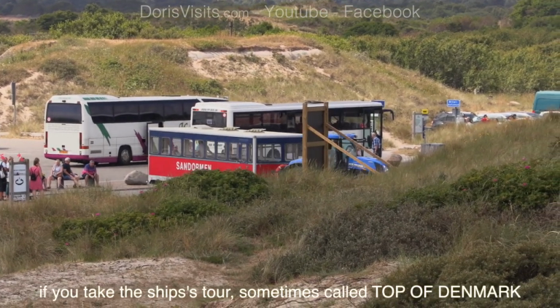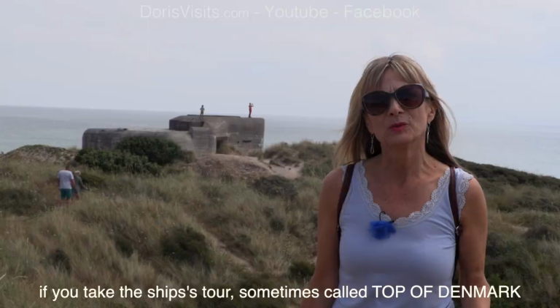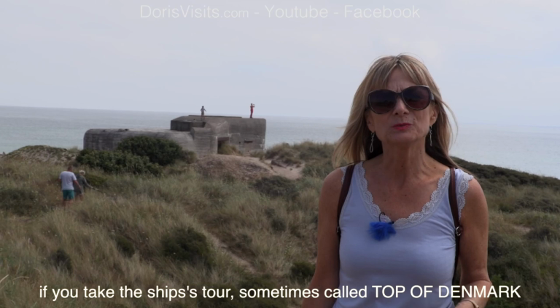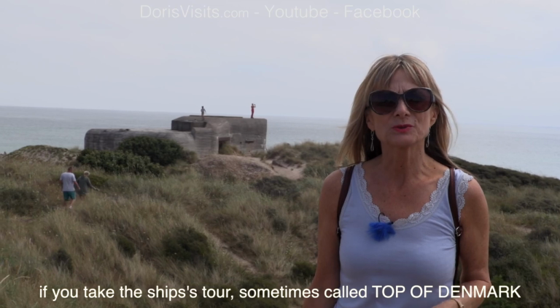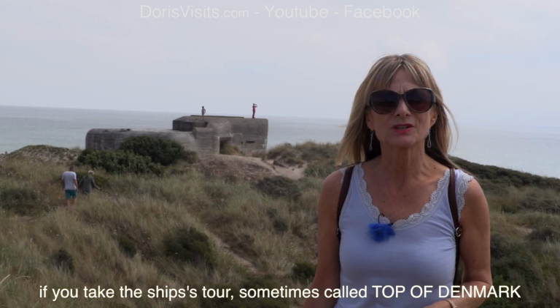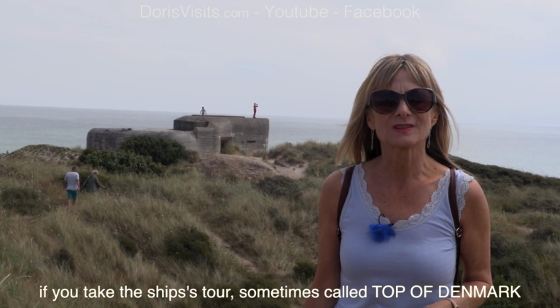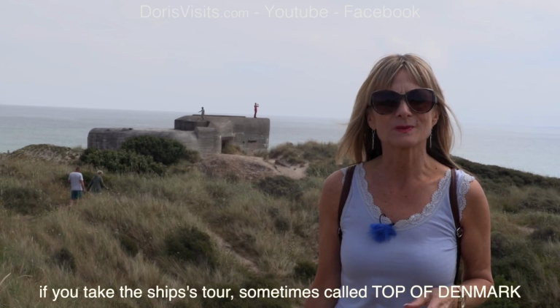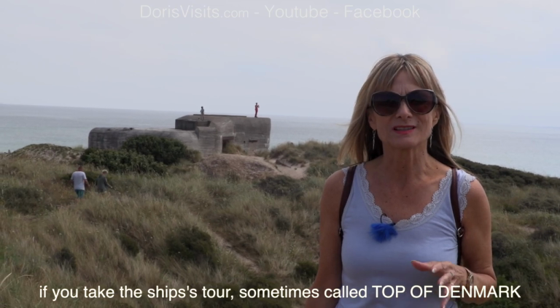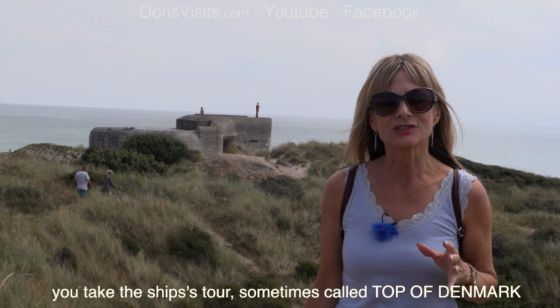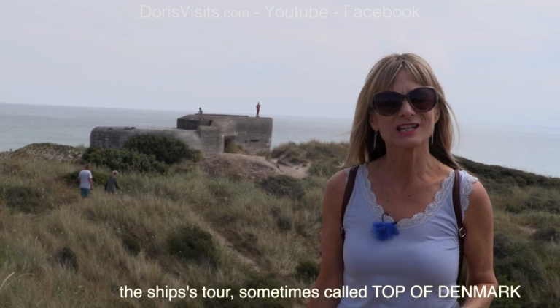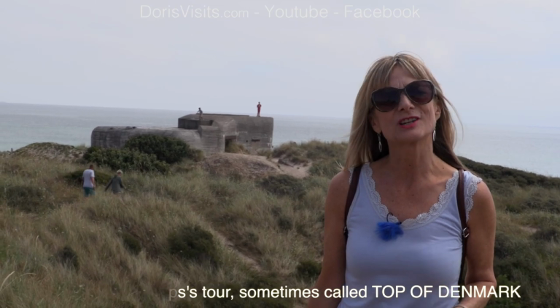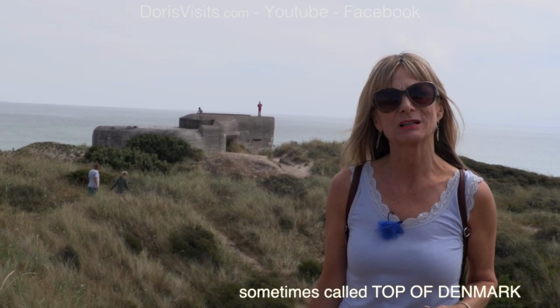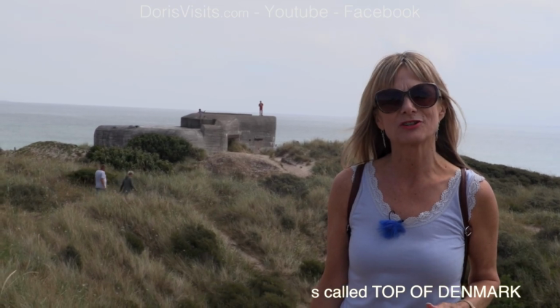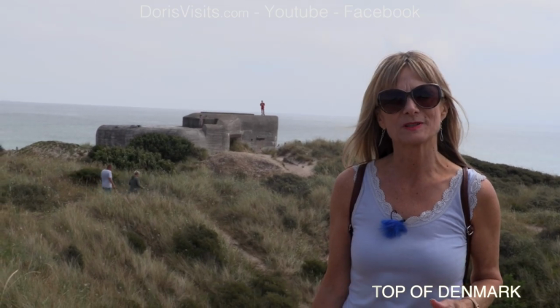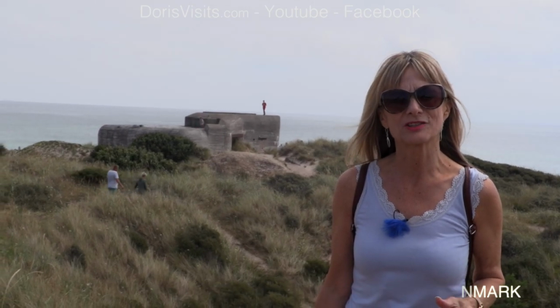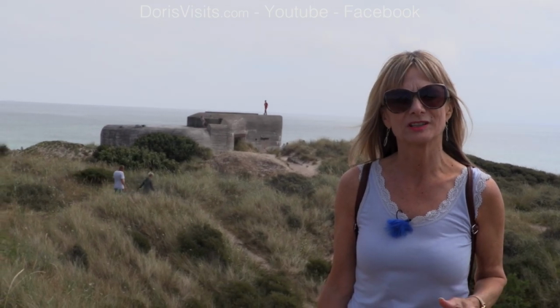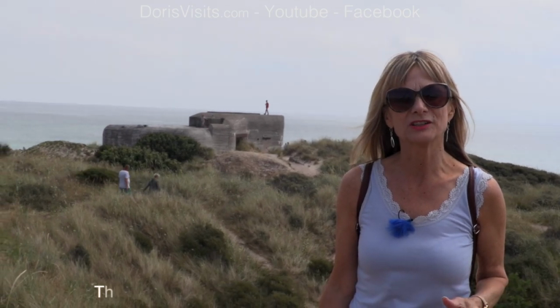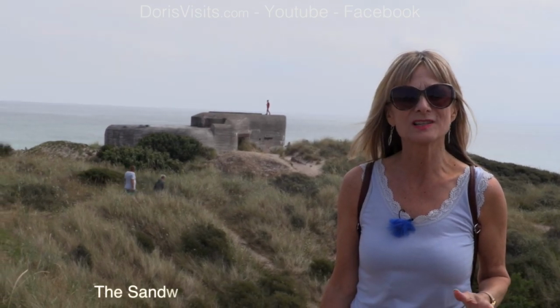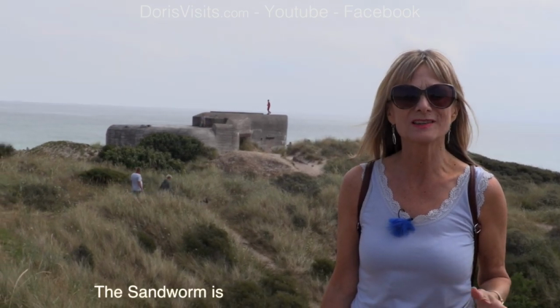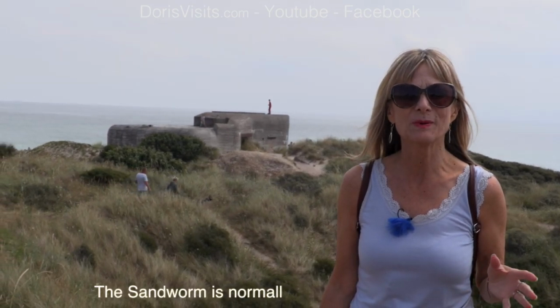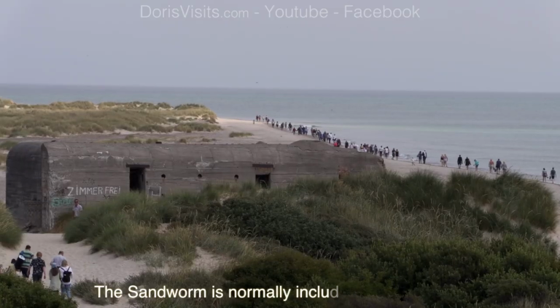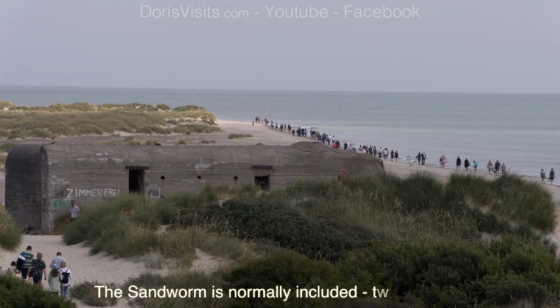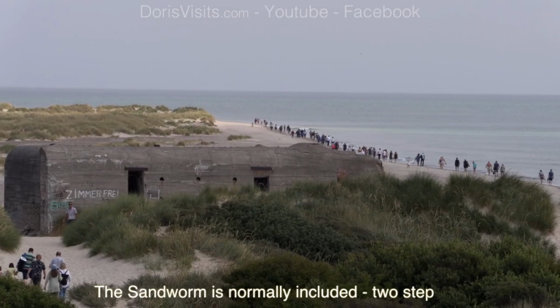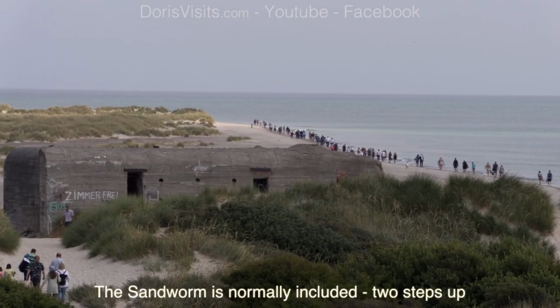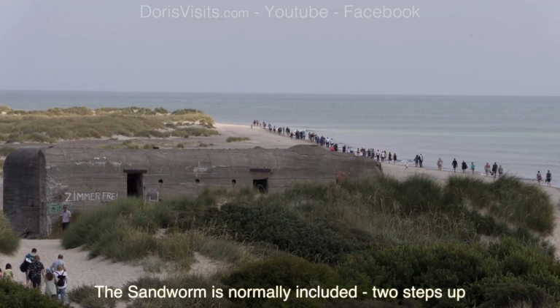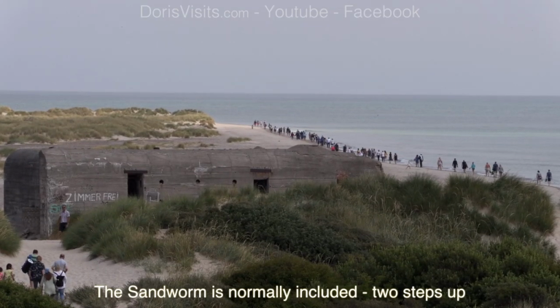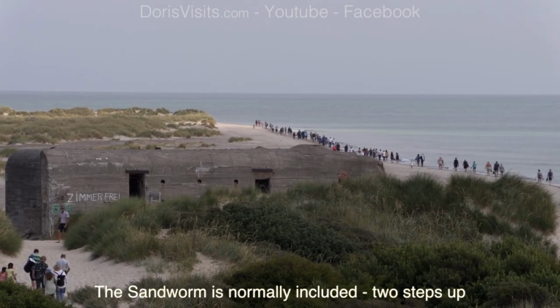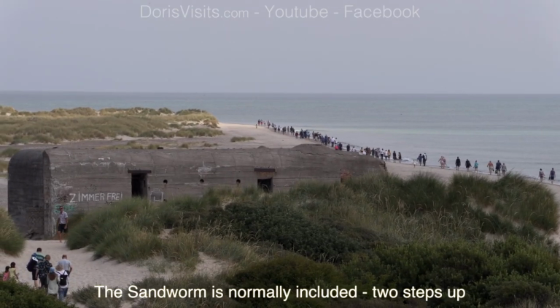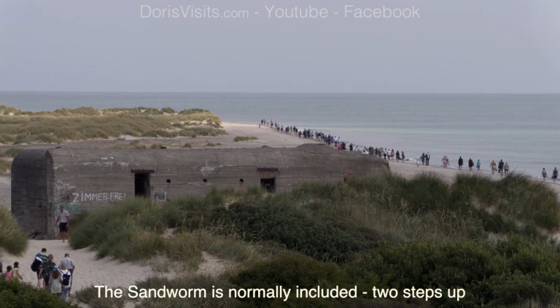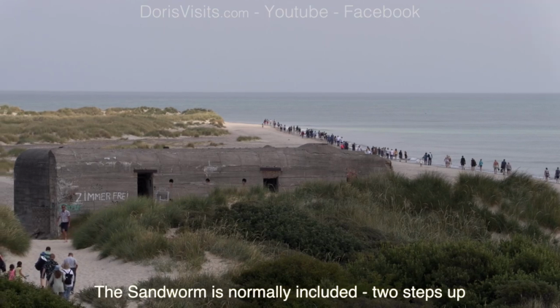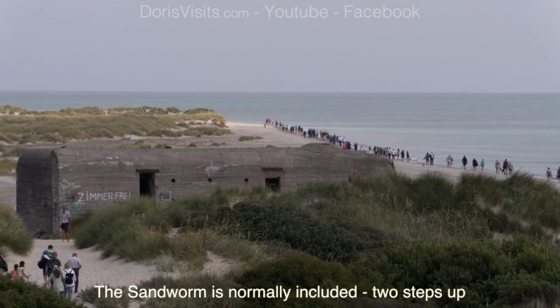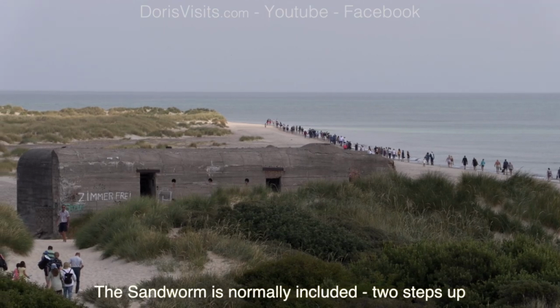In World War Two this was a strategic military position, and you can see the bunkers left over and the gun positions.